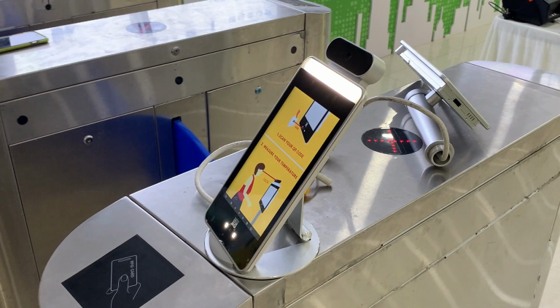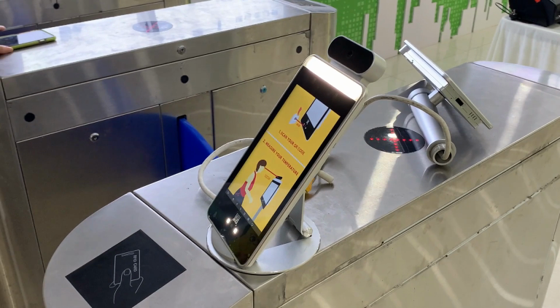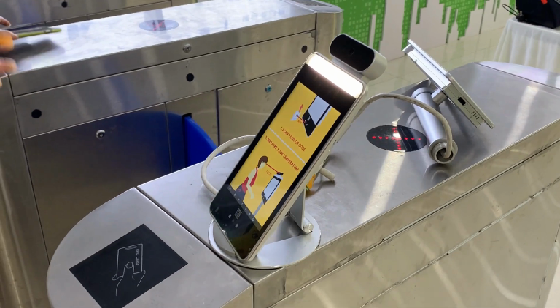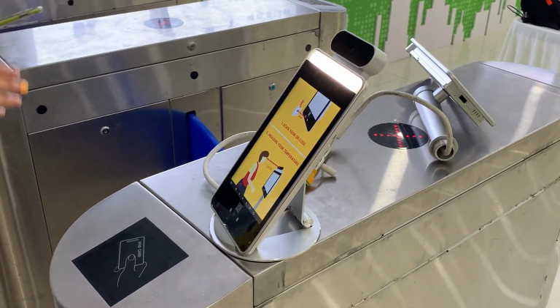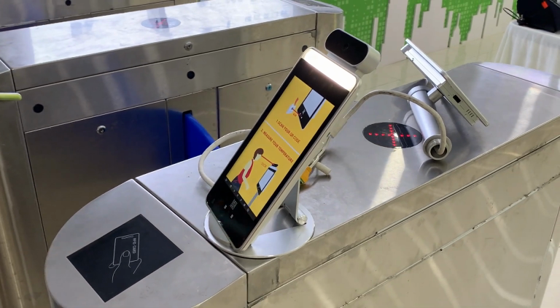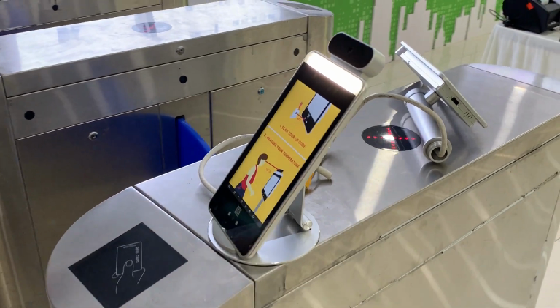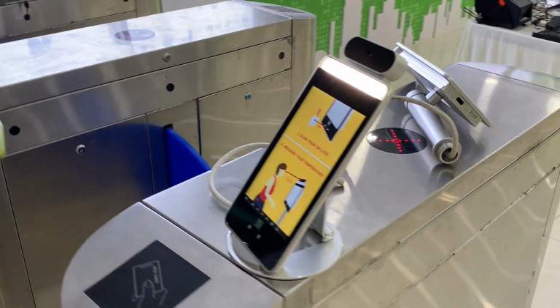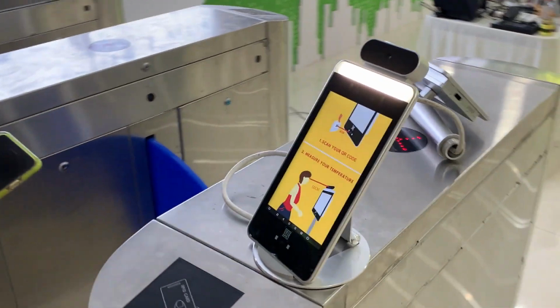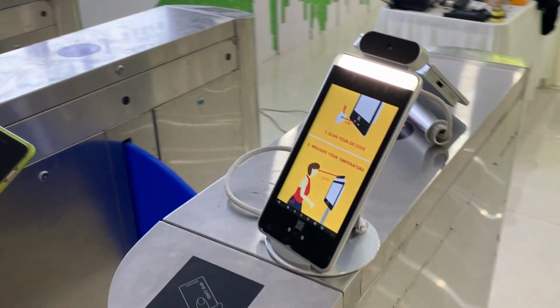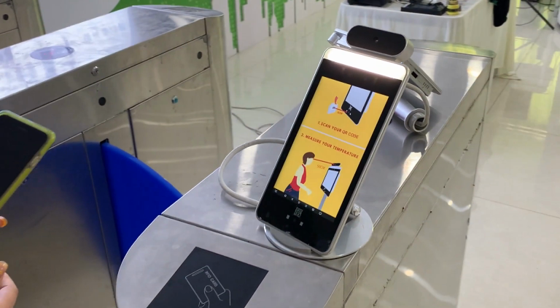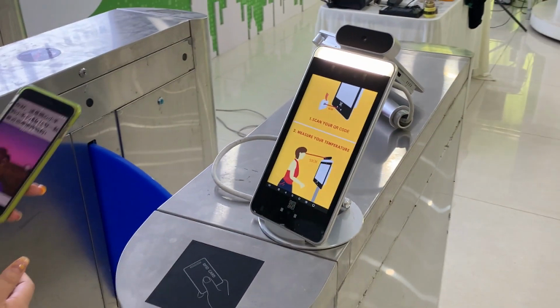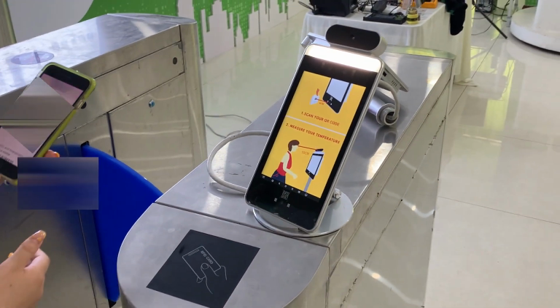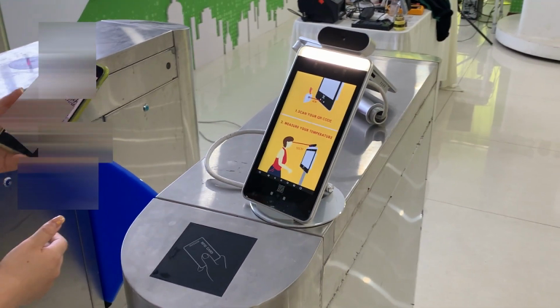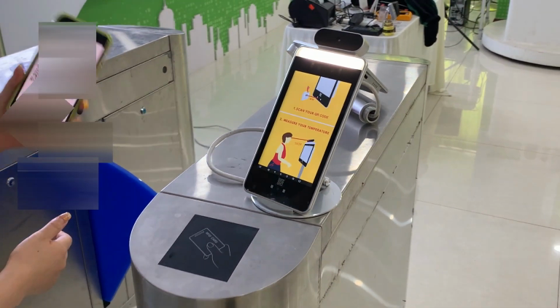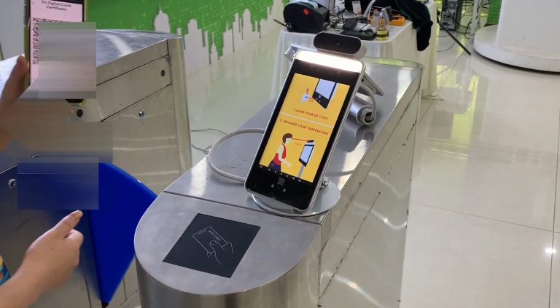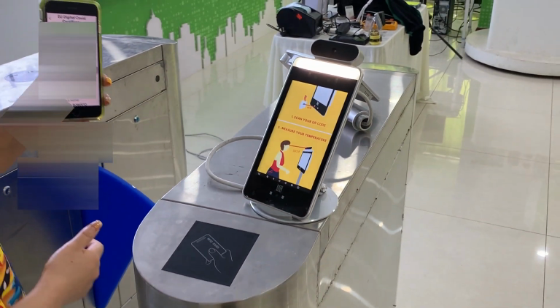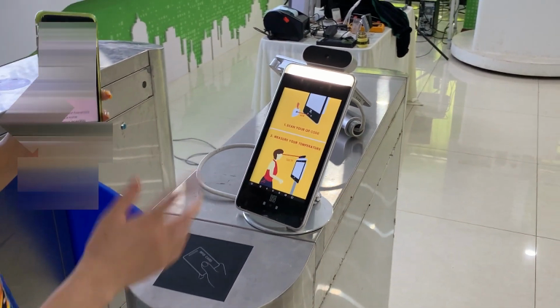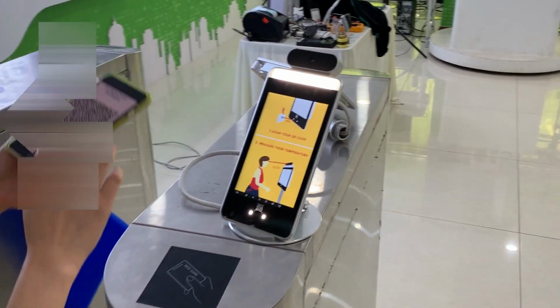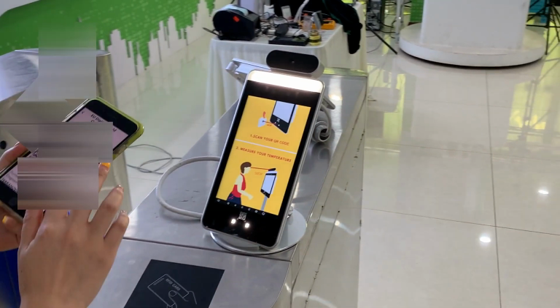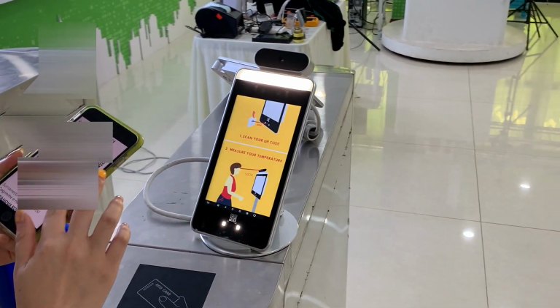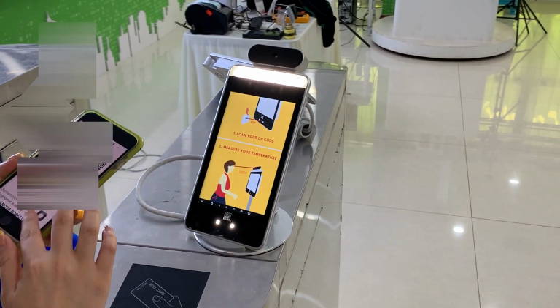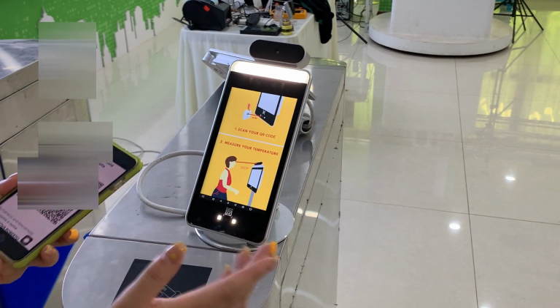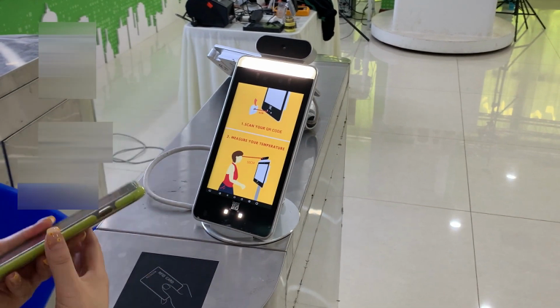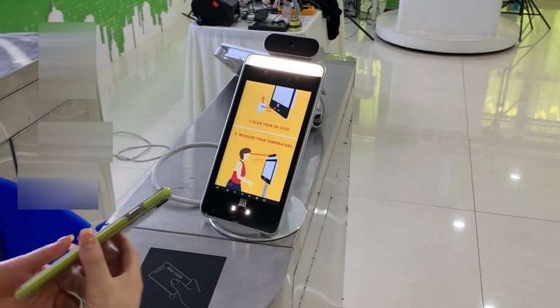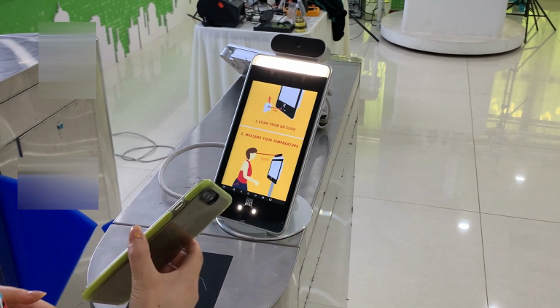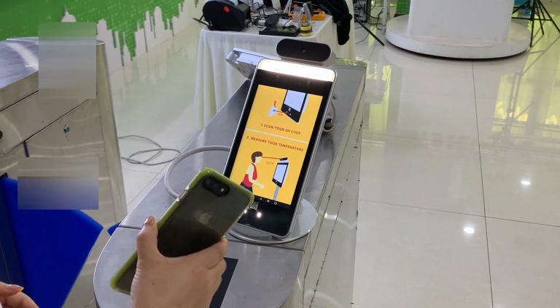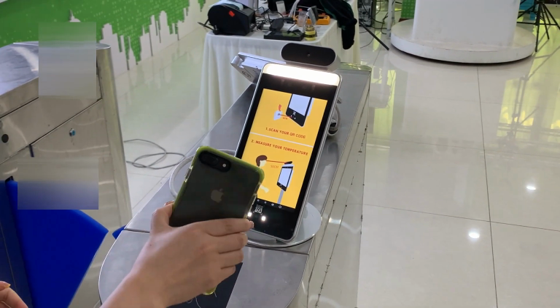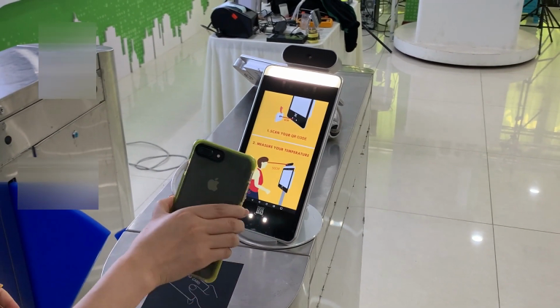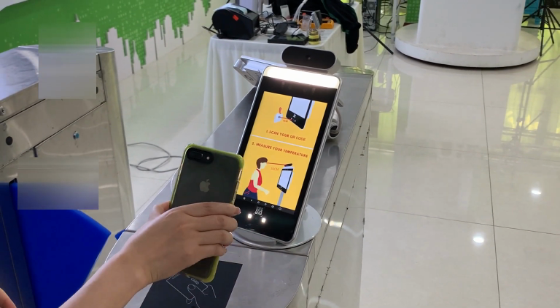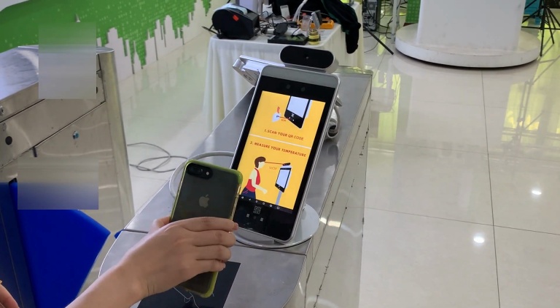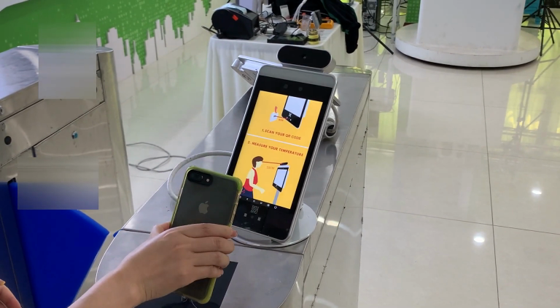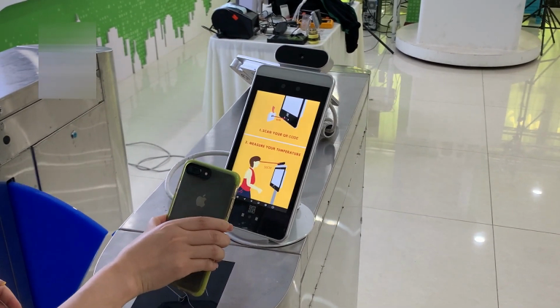Firstly let me show you one — floor one — it will open the door and then the notification. Okay.